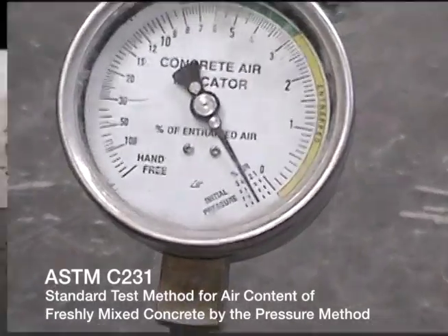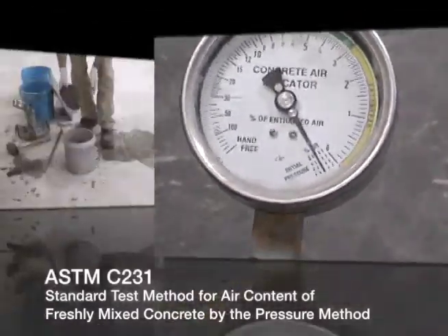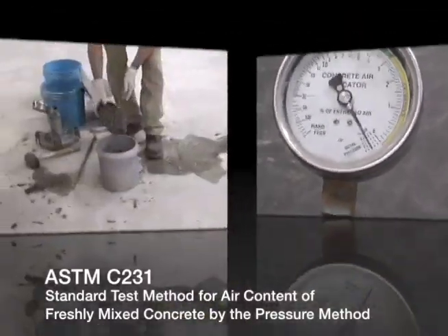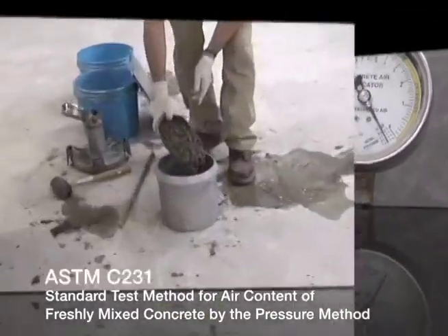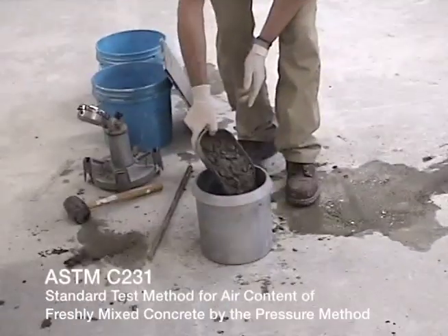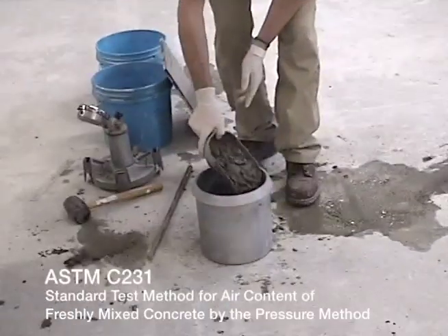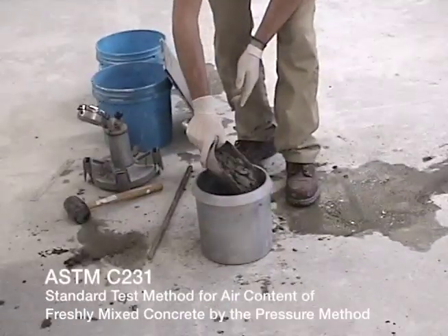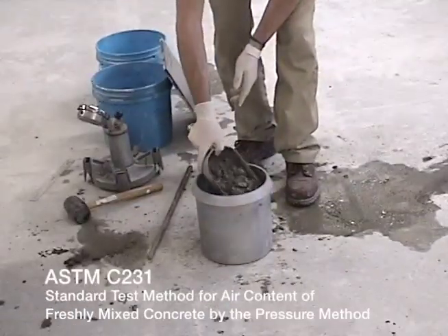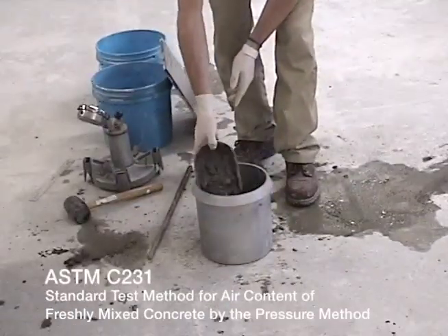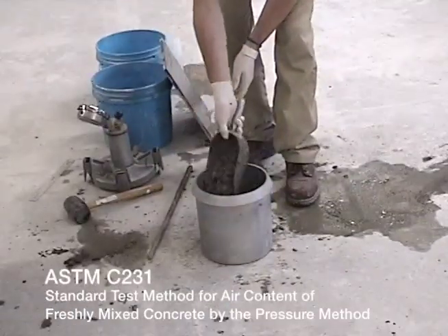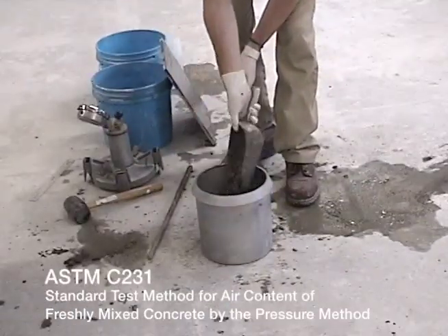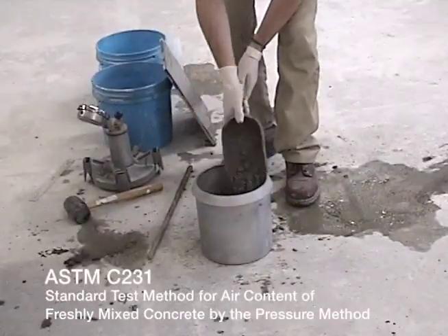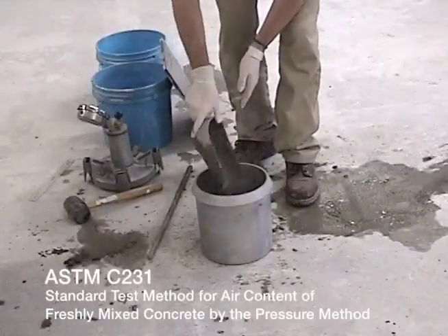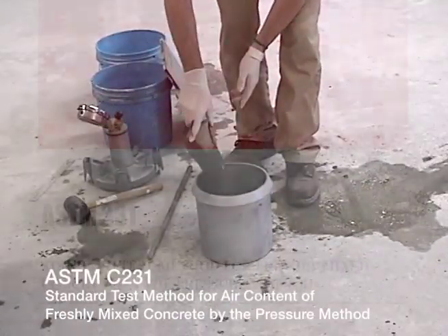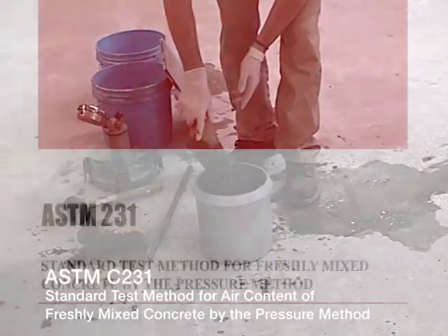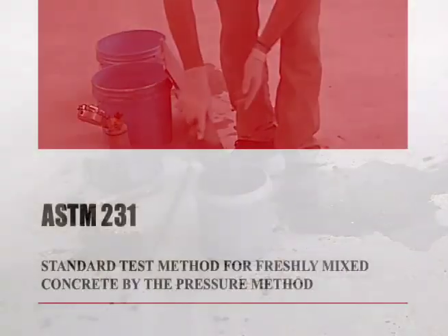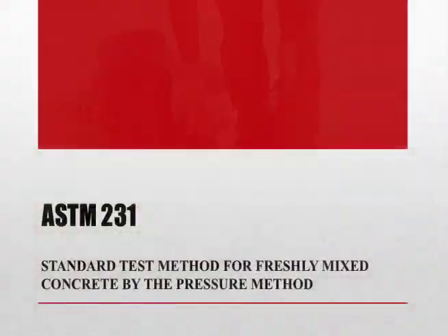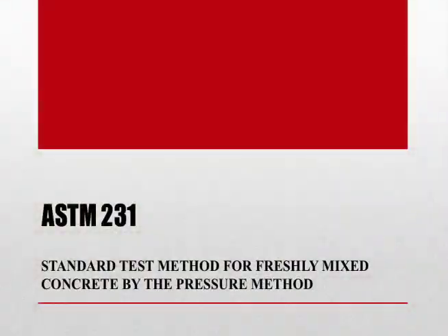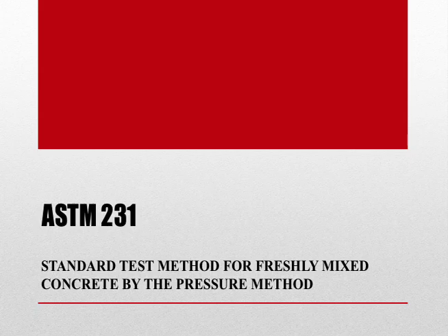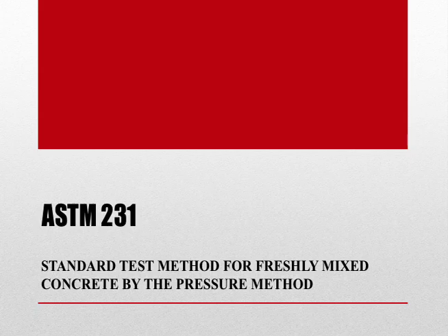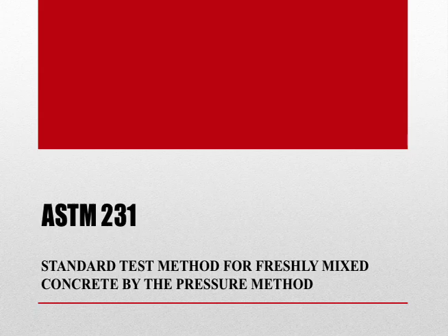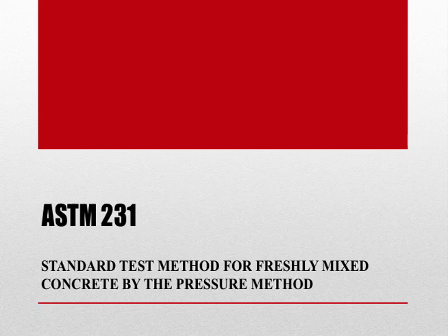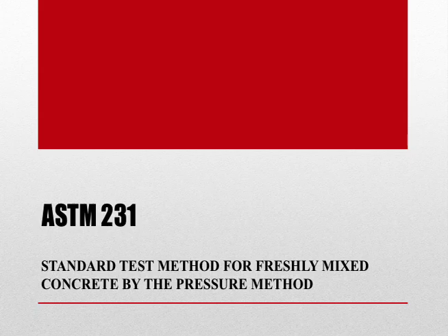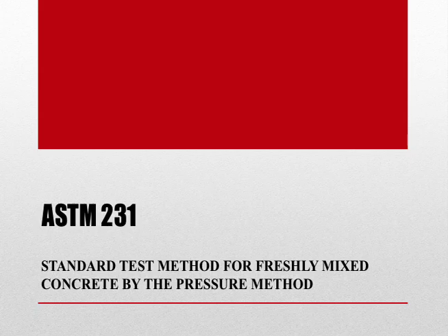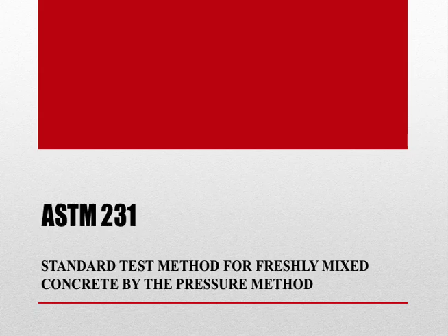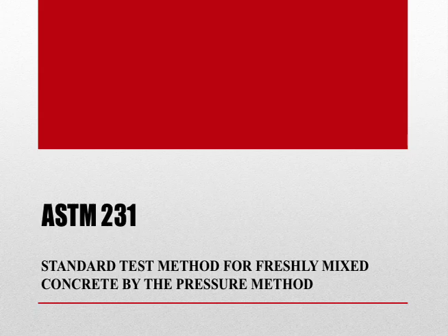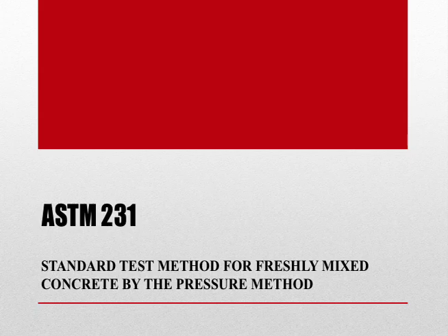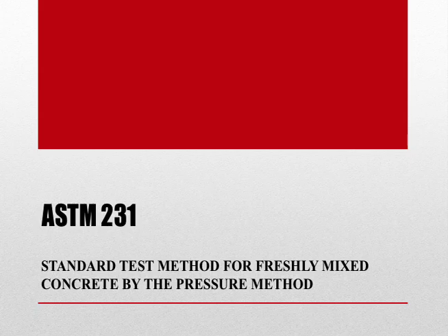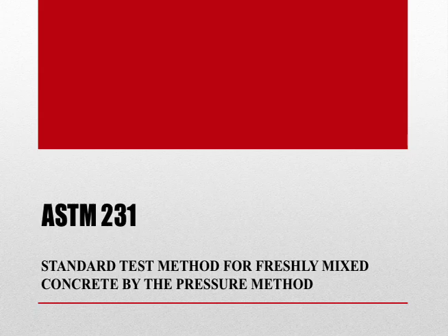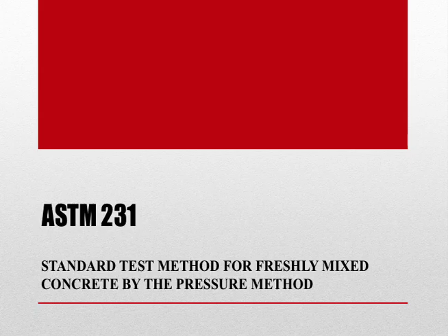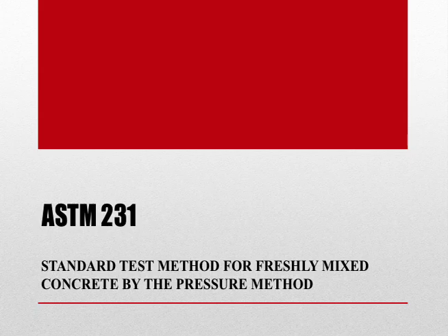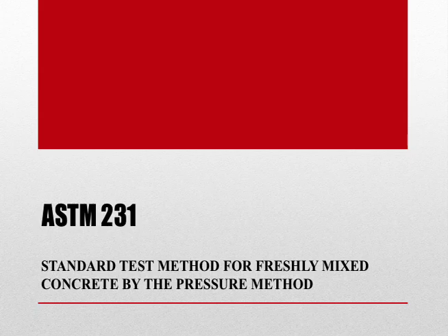ASTM C231 is the standard test method for air content of freshly mixed concrete by the pressure method.